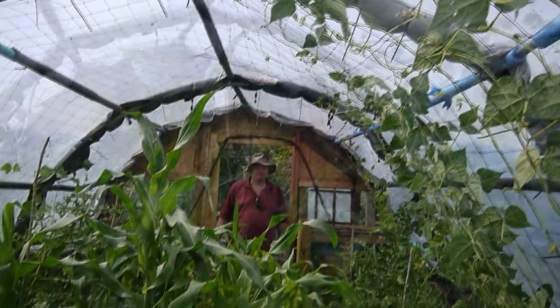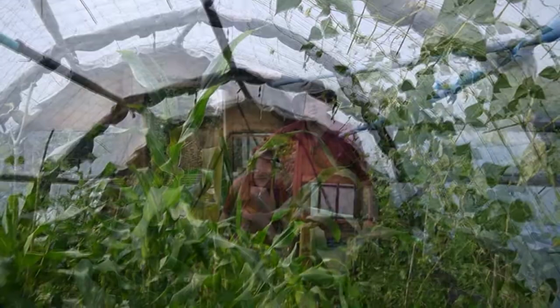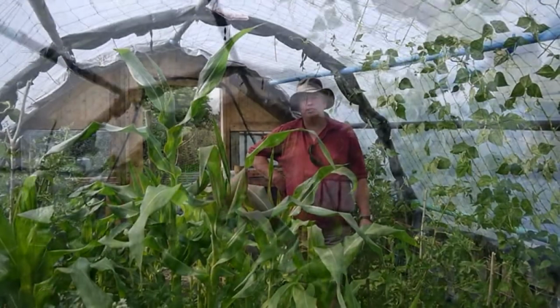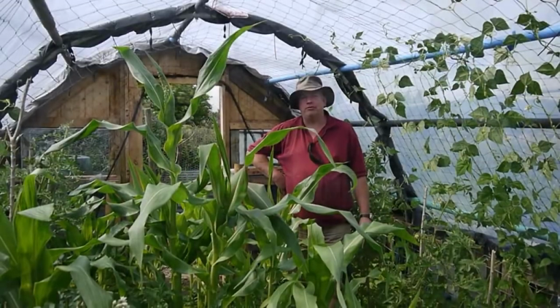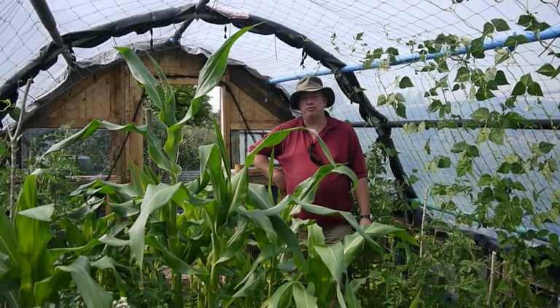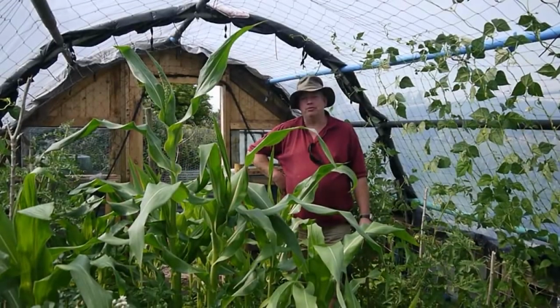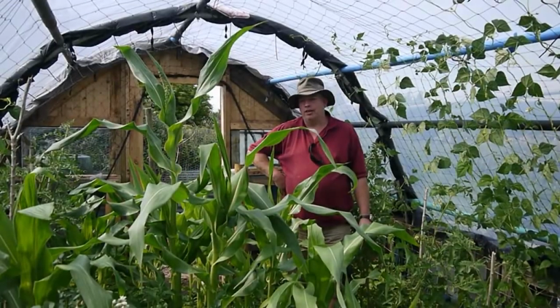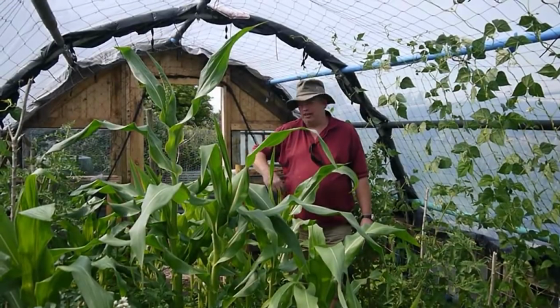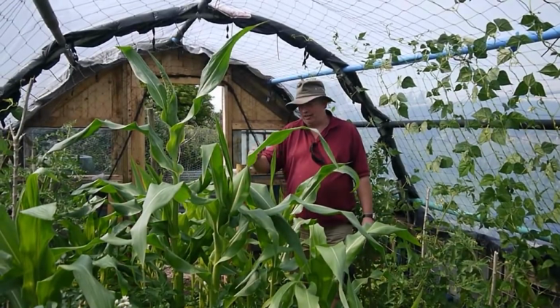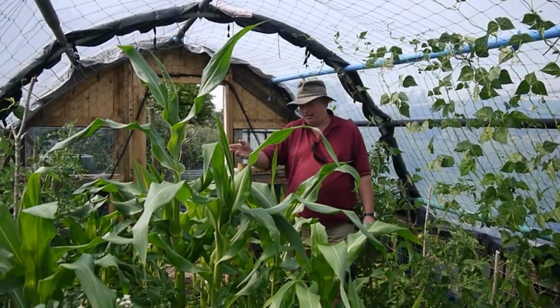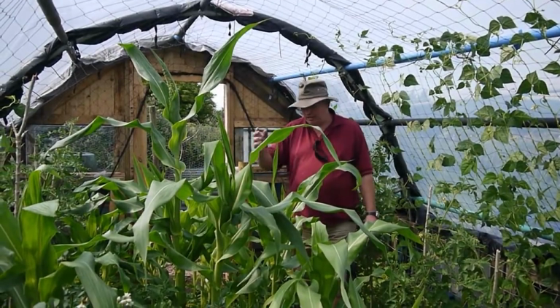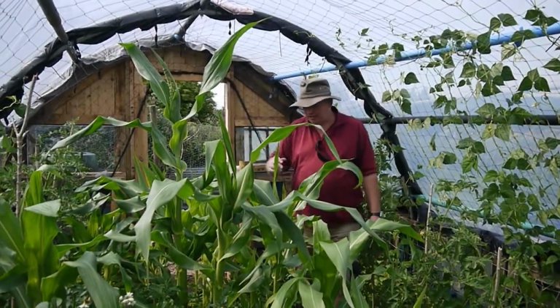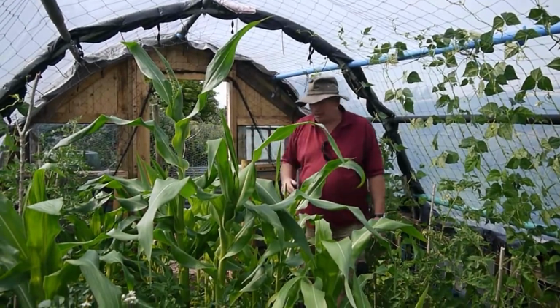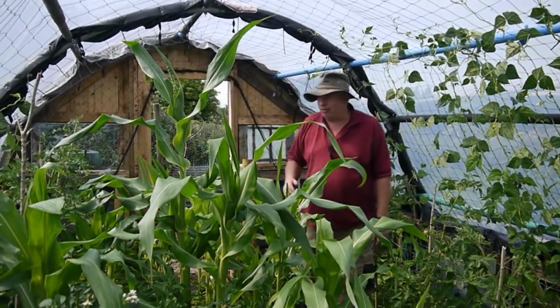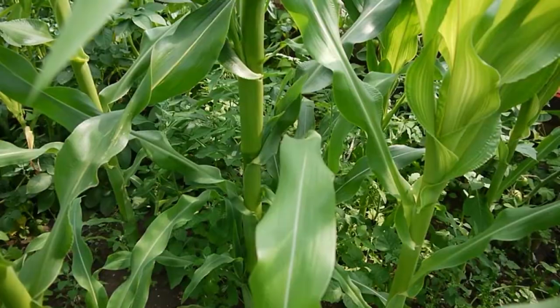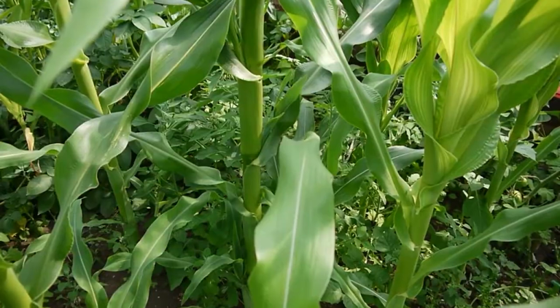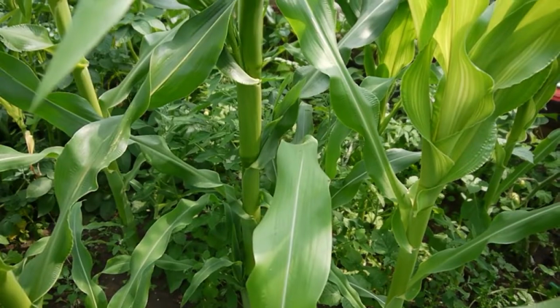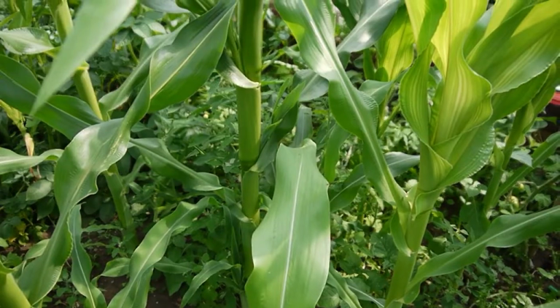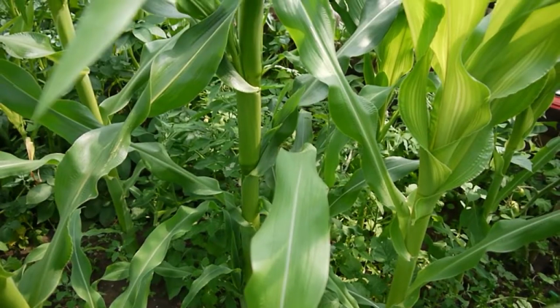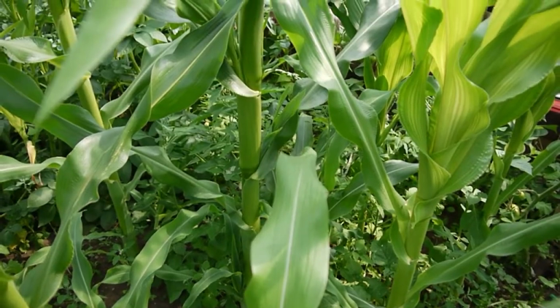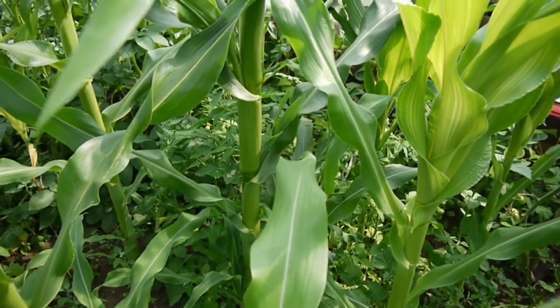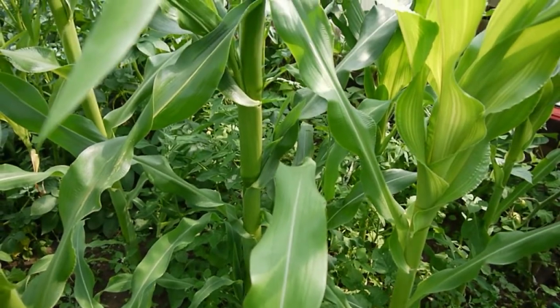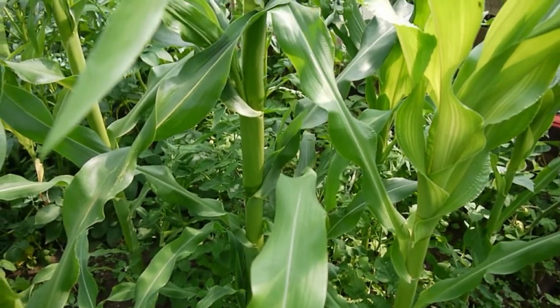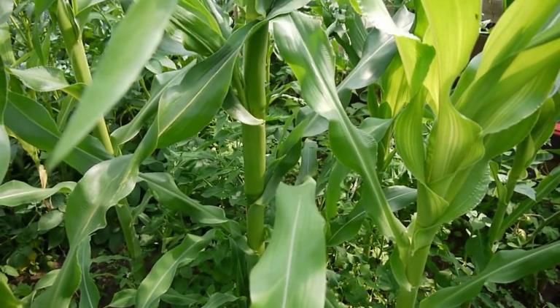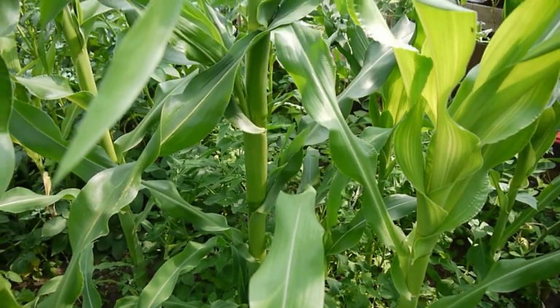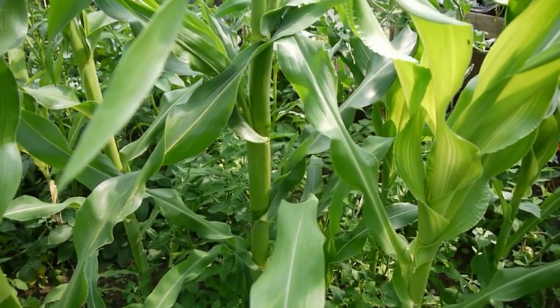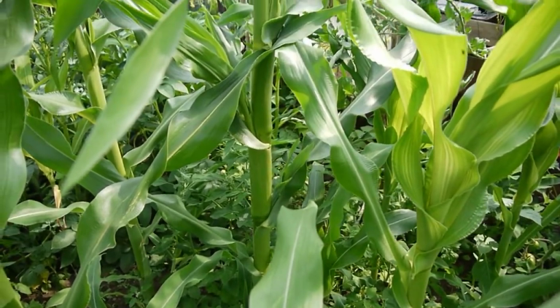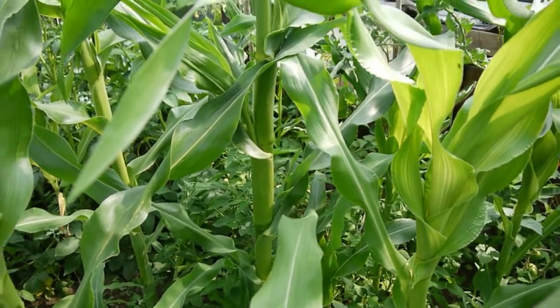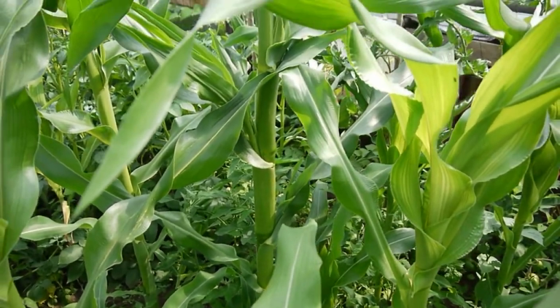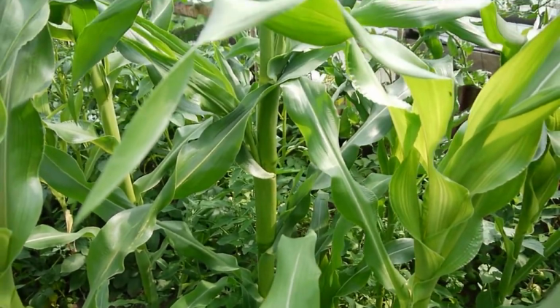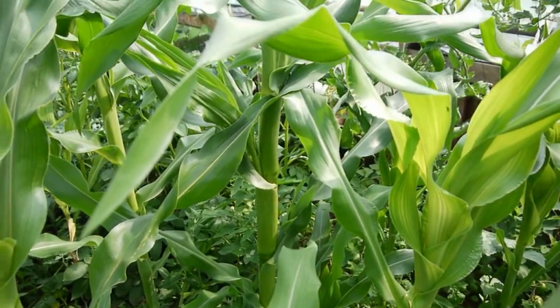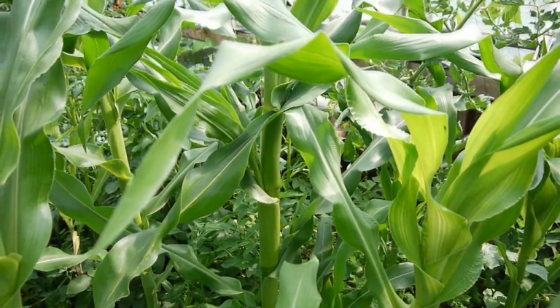I'm six foot two - check out my corn! It won't be long now.